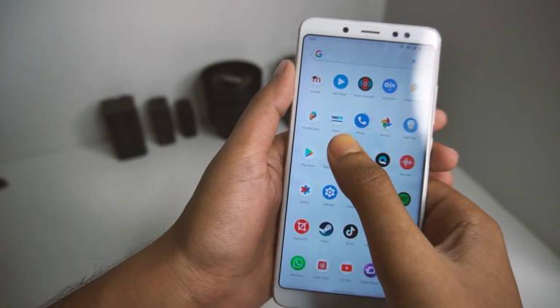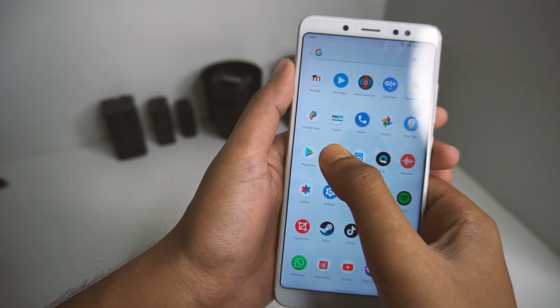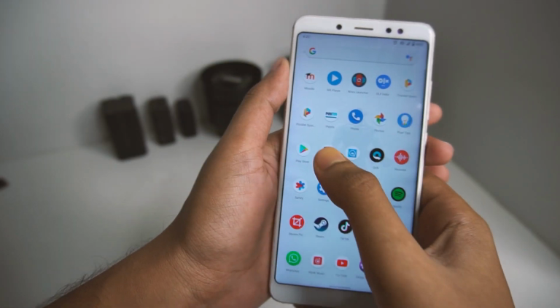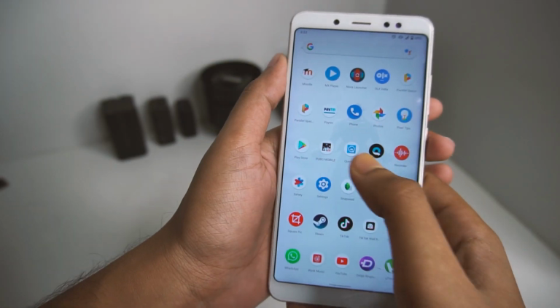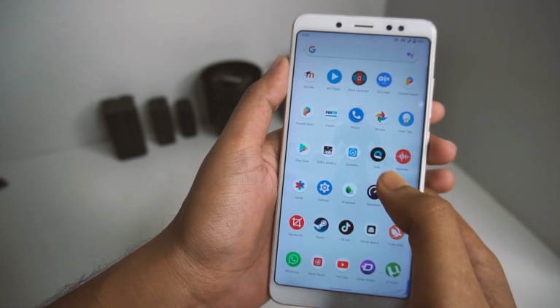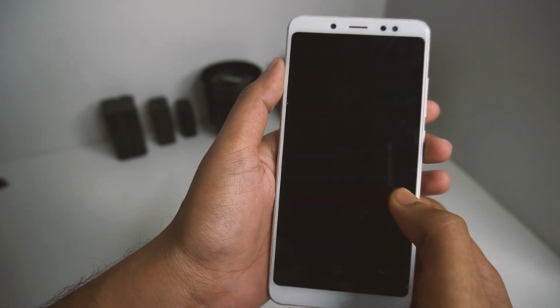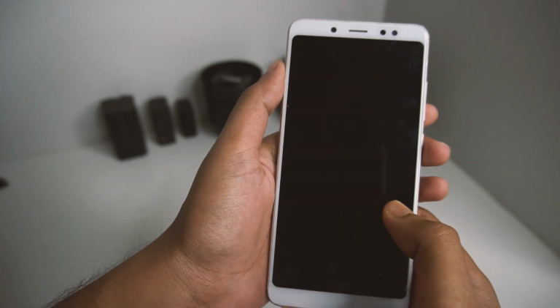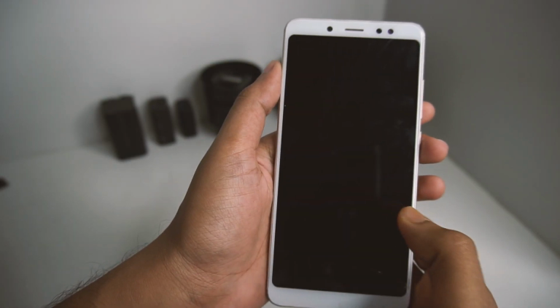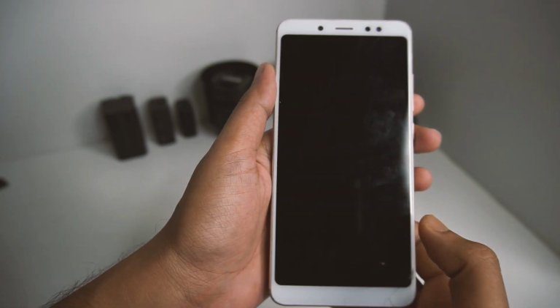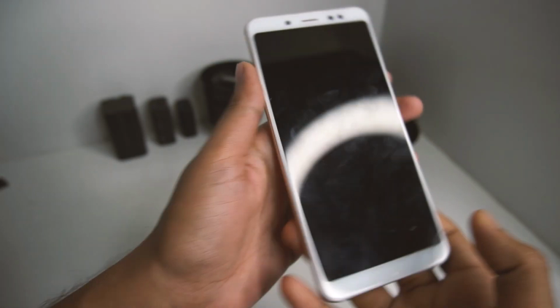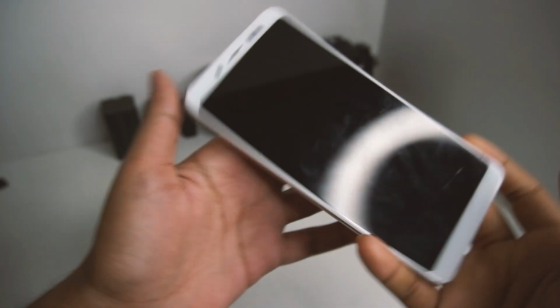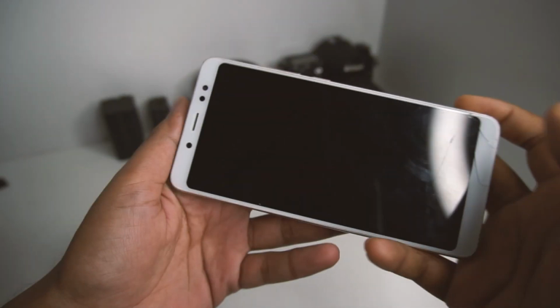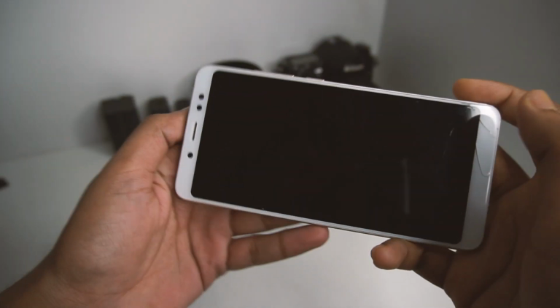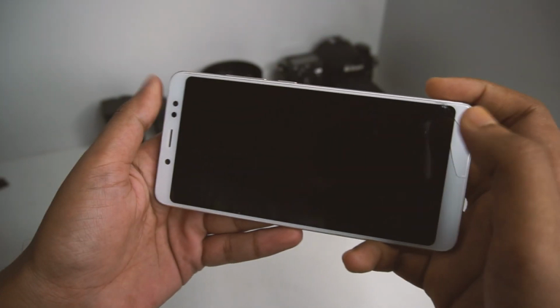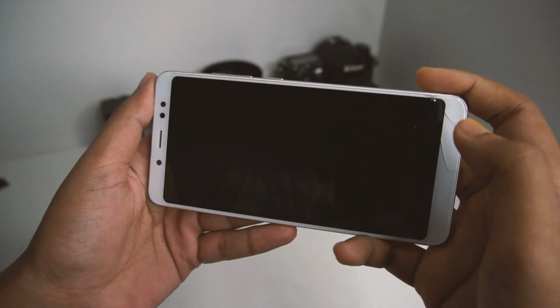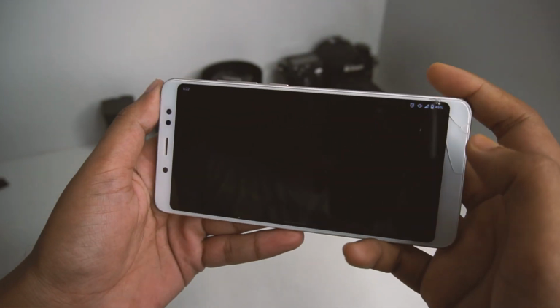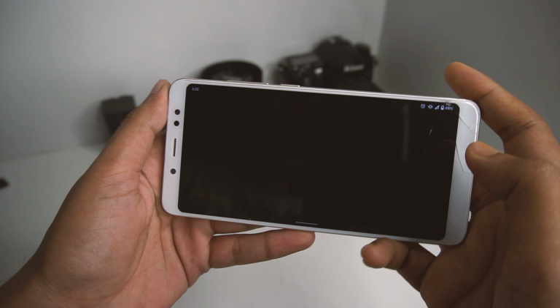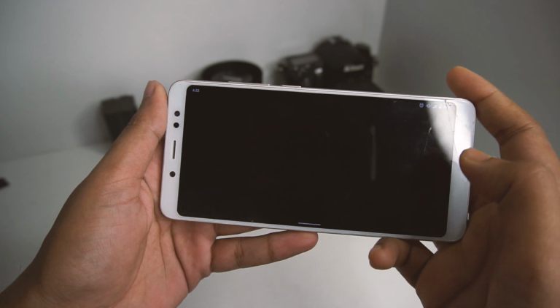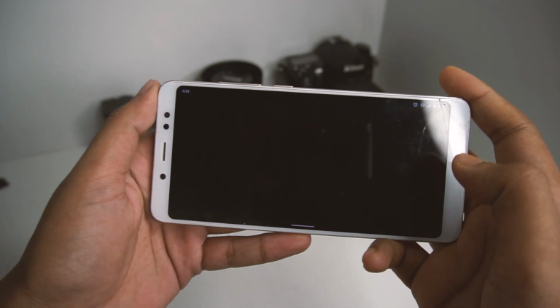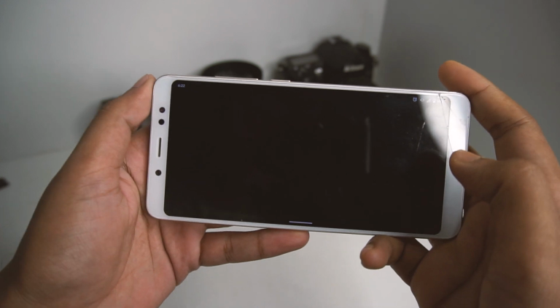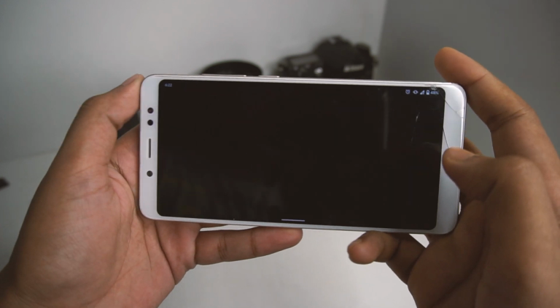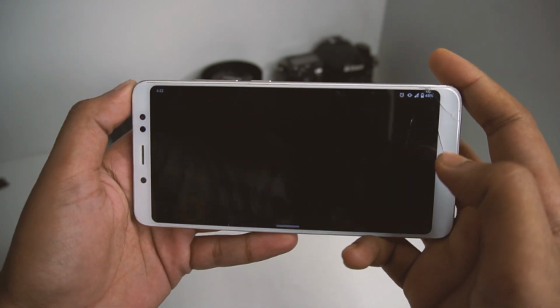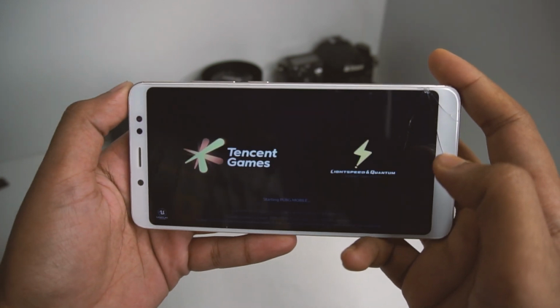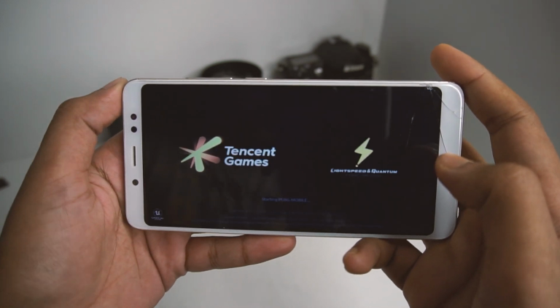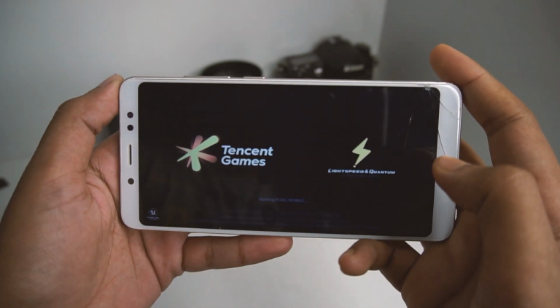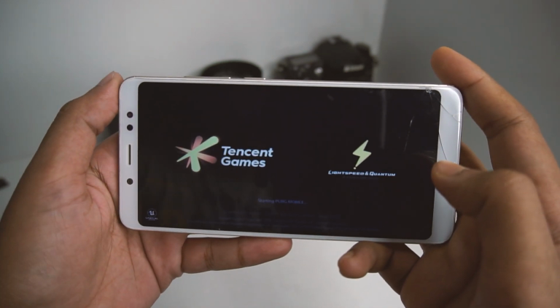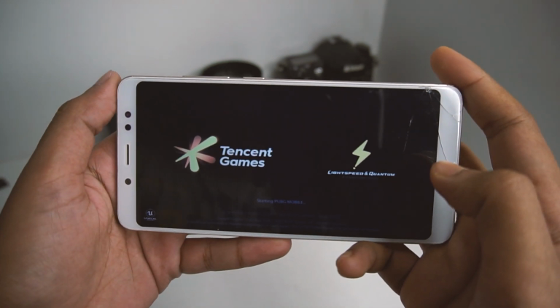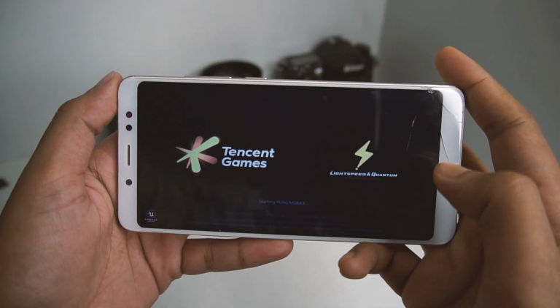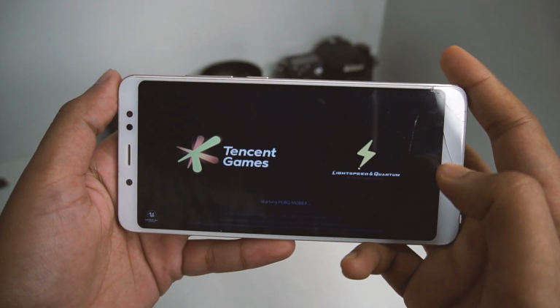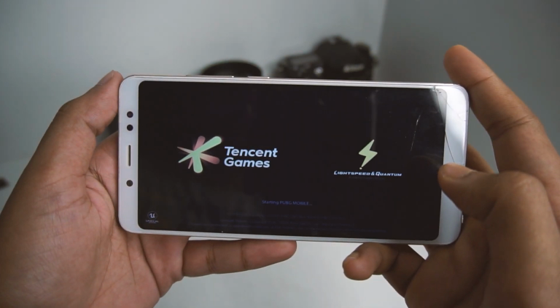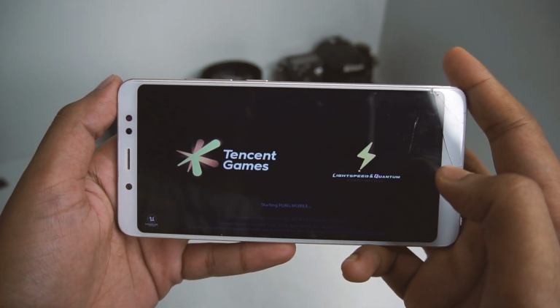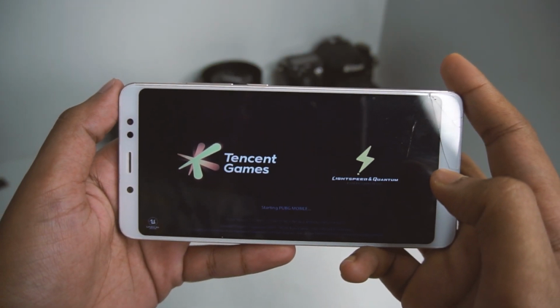Talking about gaming, PUBG runs quite well in this ROM.